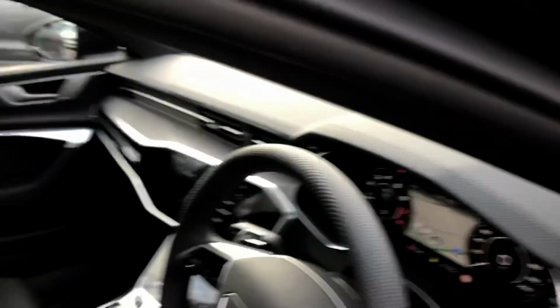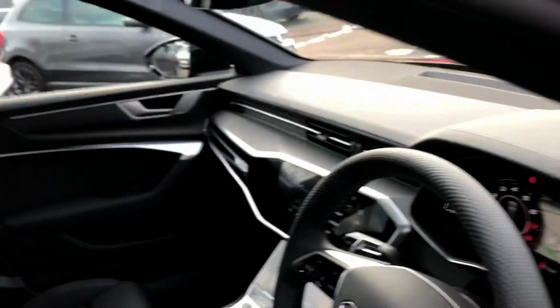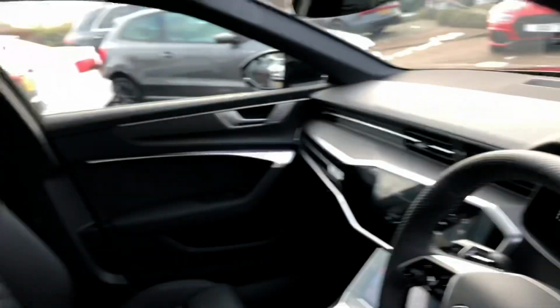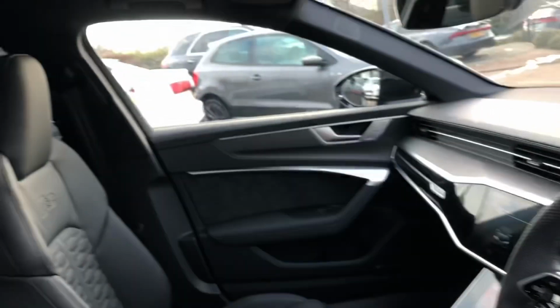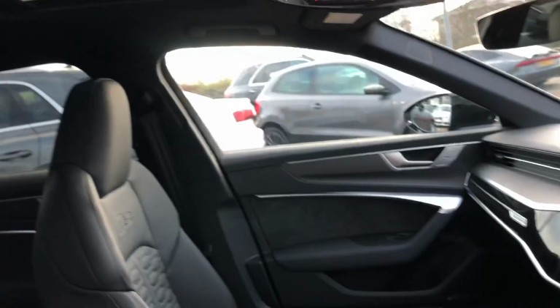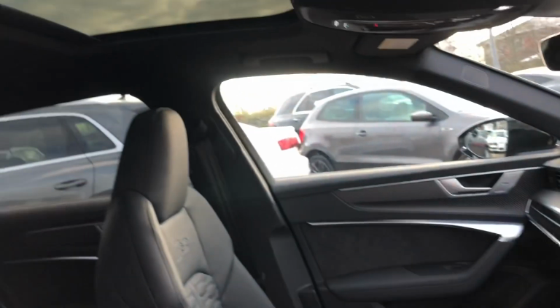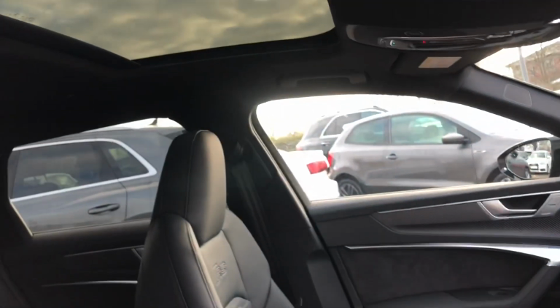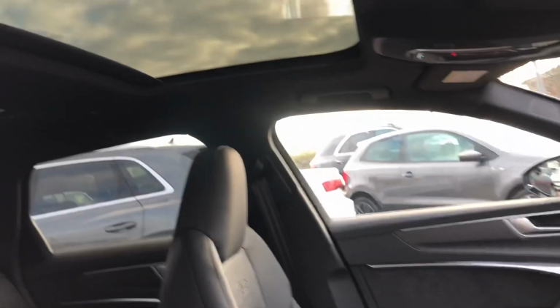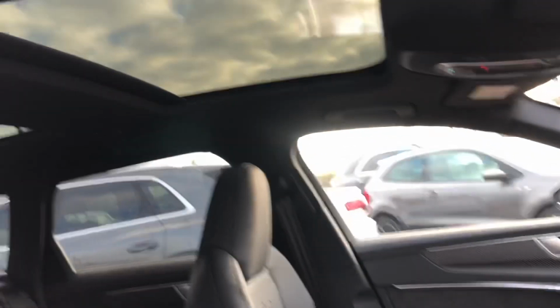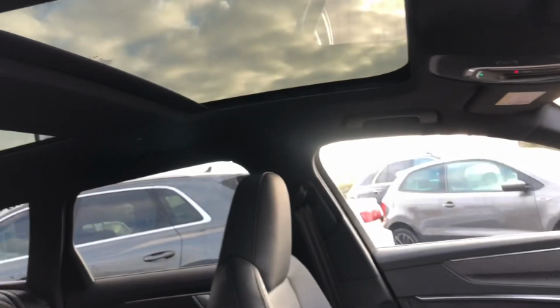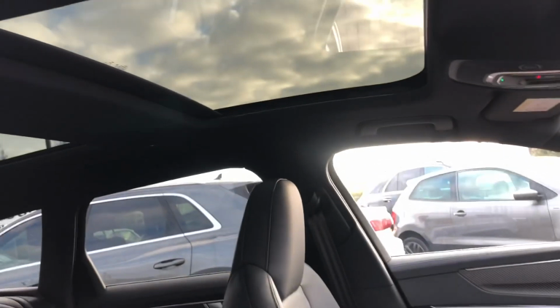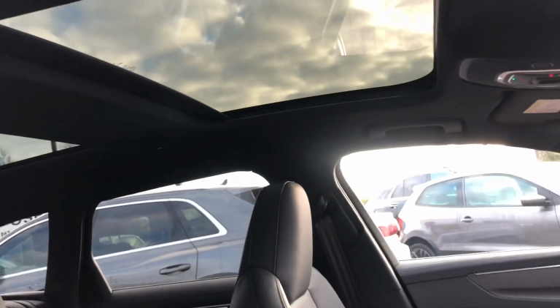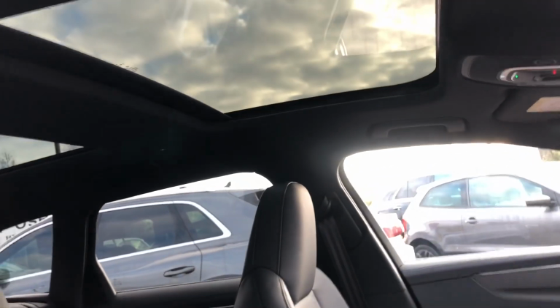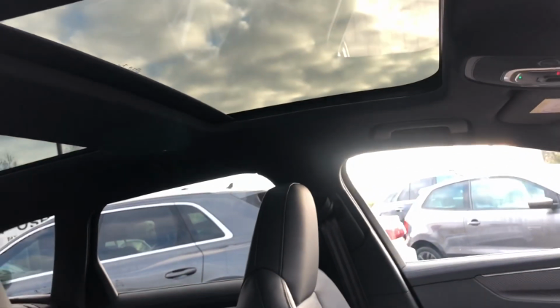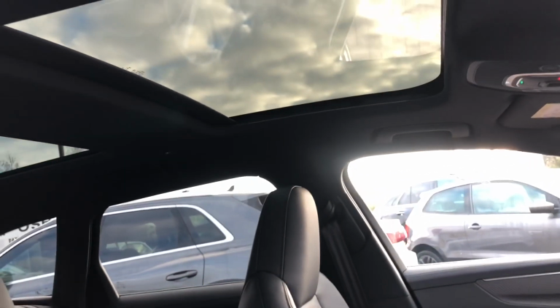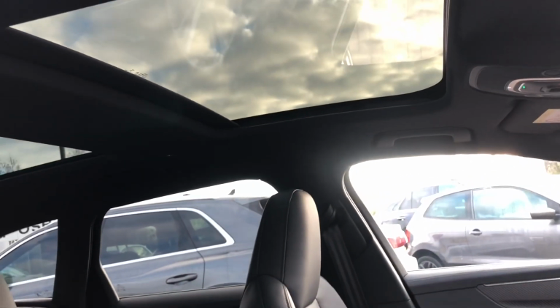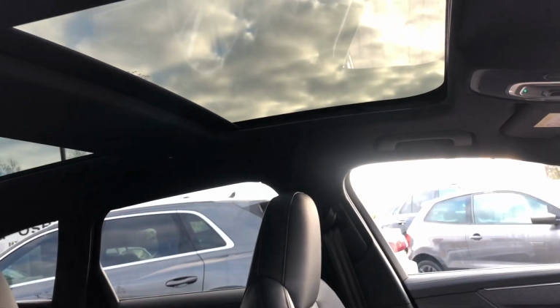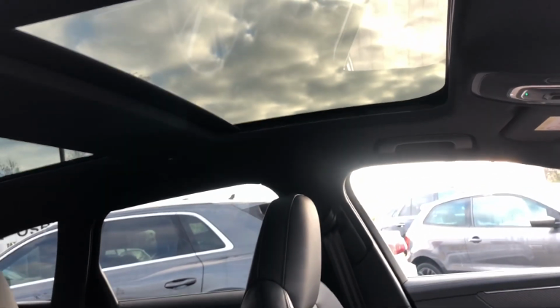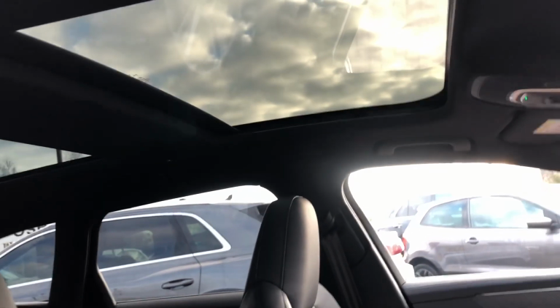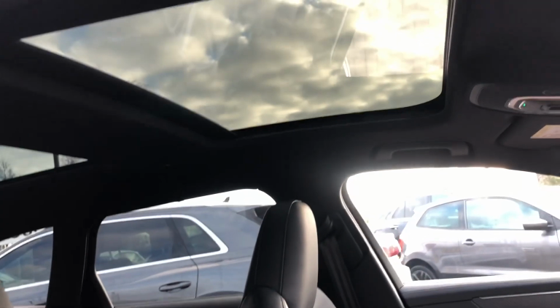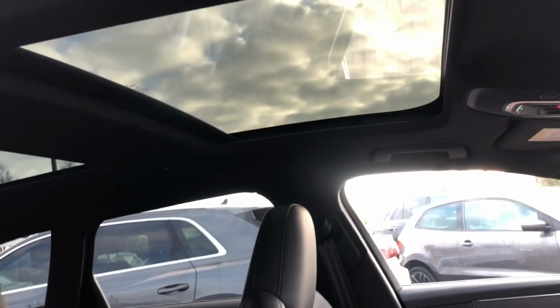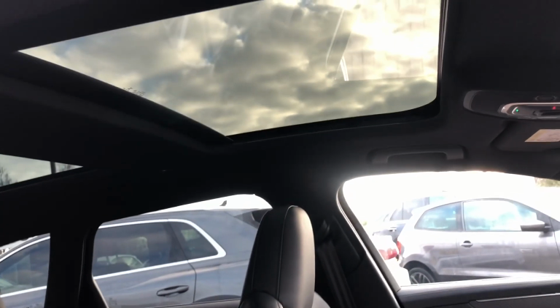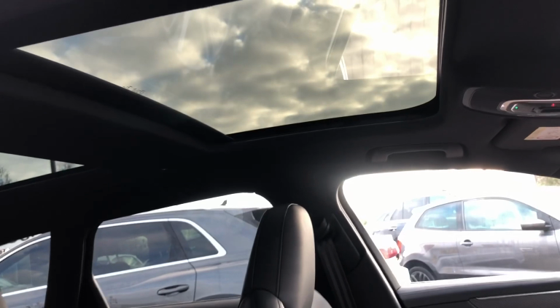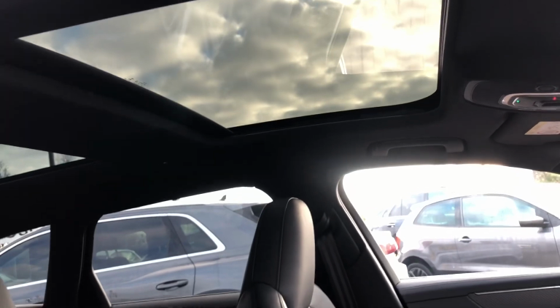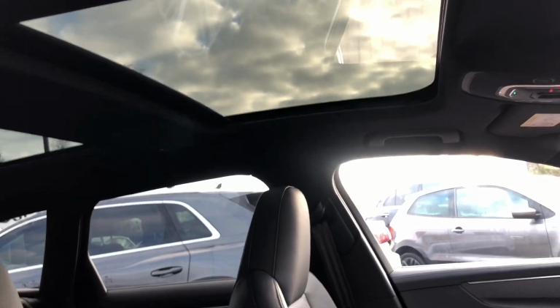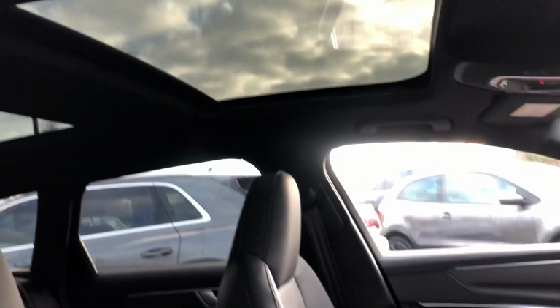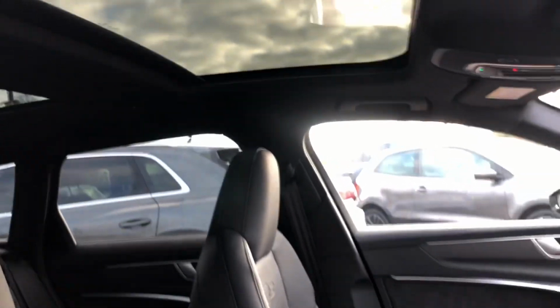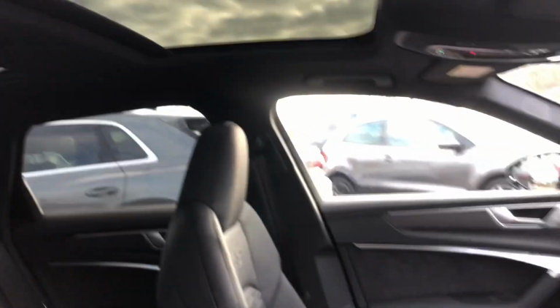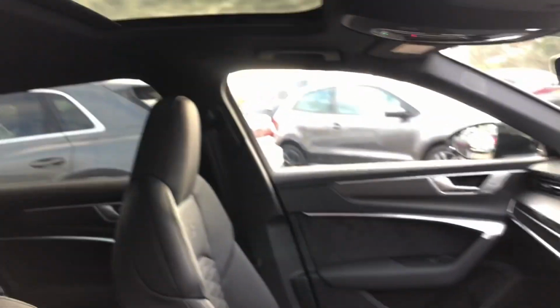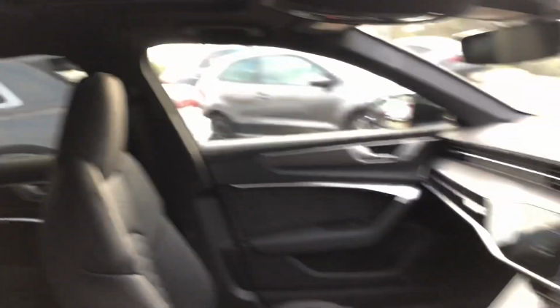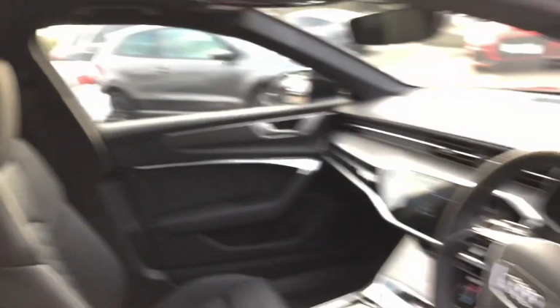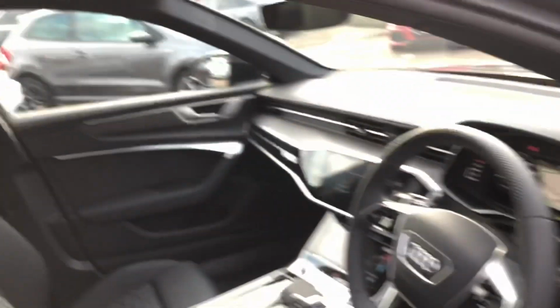As you can see, this car does come with the panoramic sunroof, which just gives it that more open feeling to the vehicle.